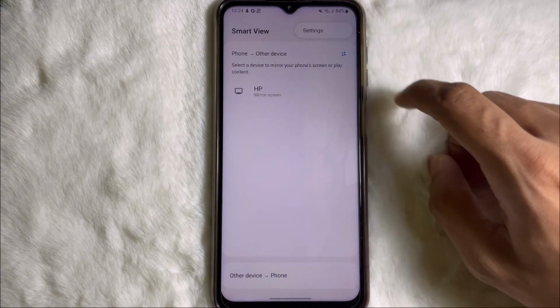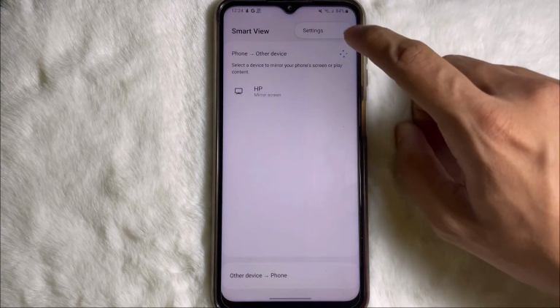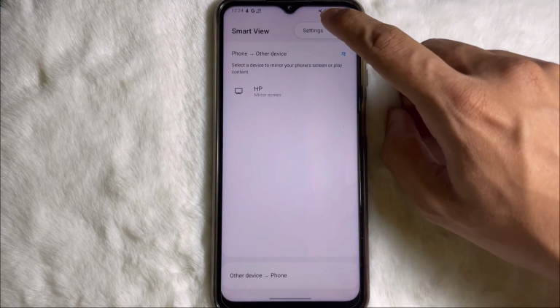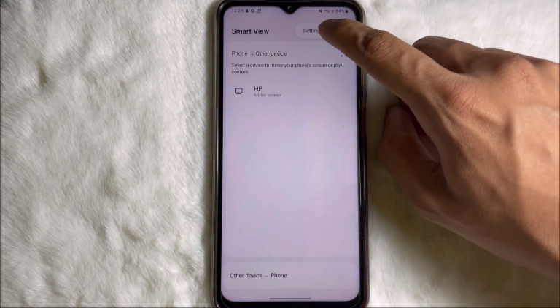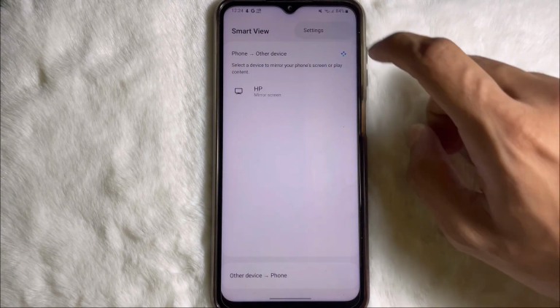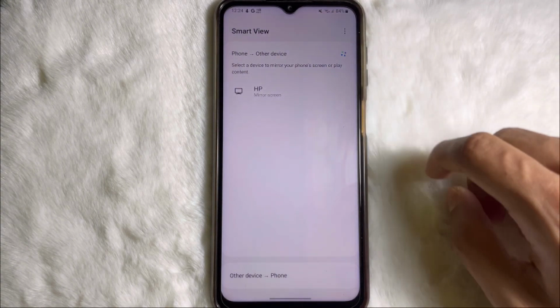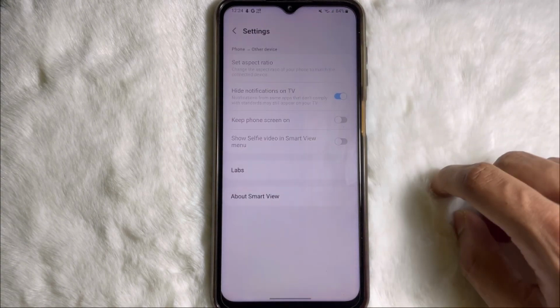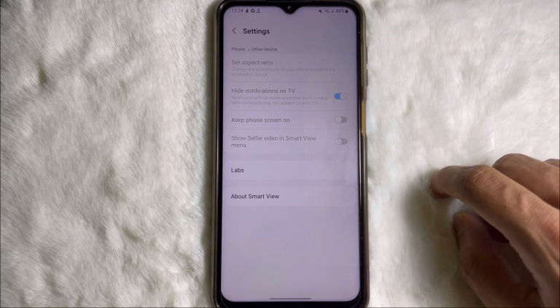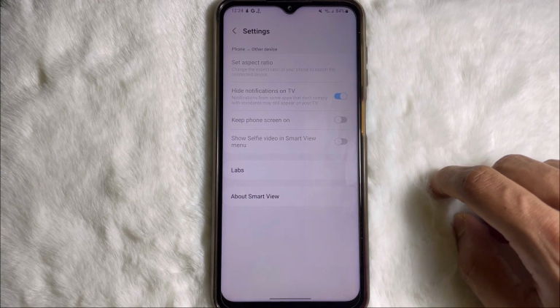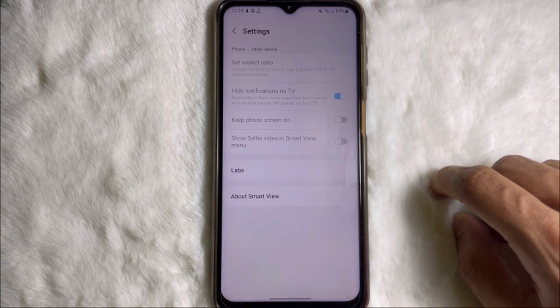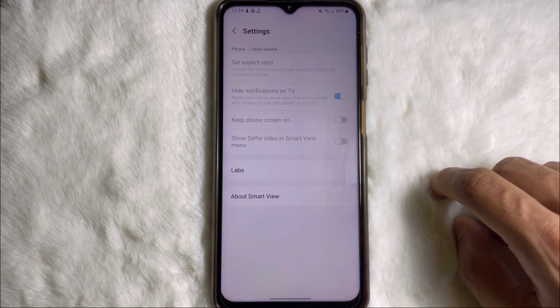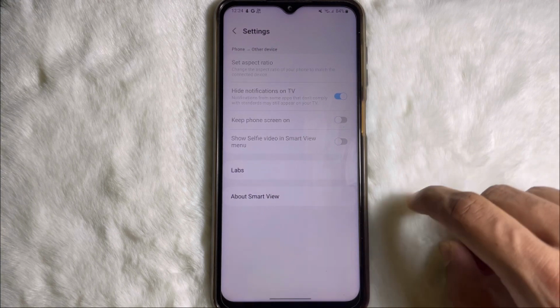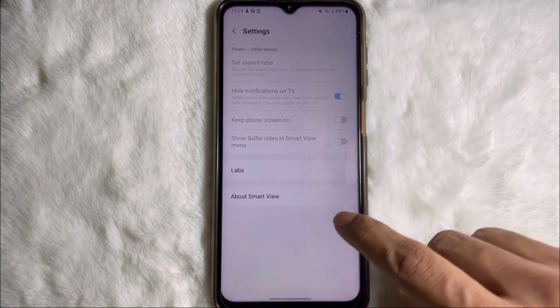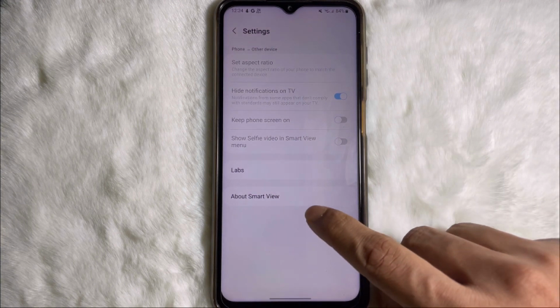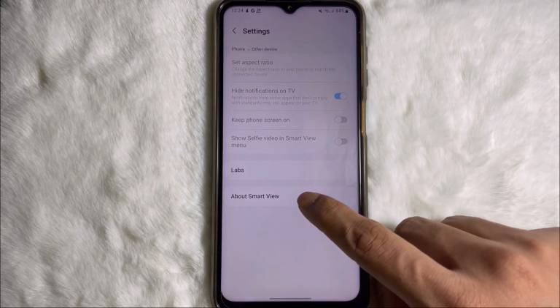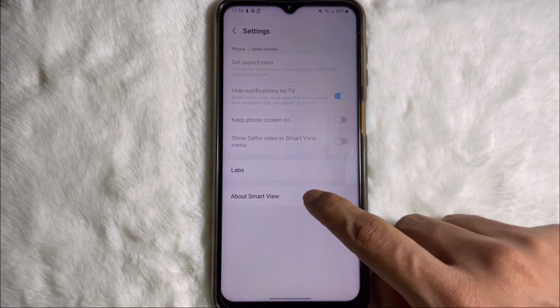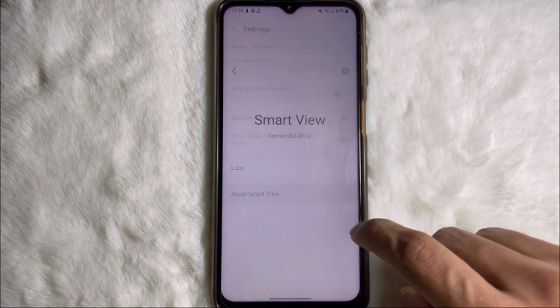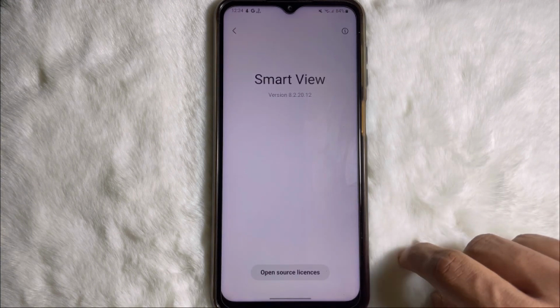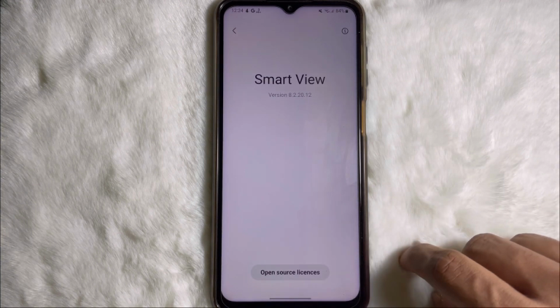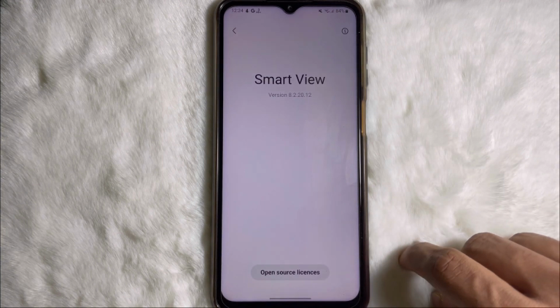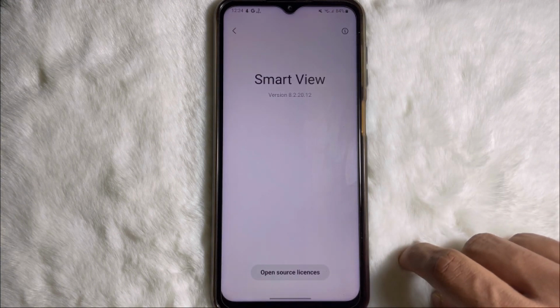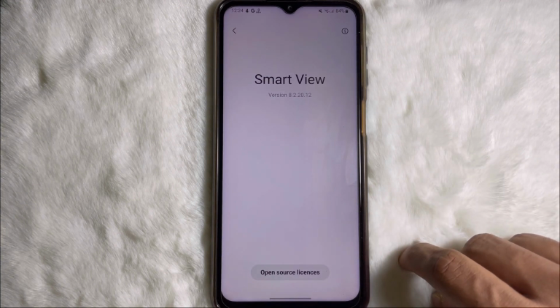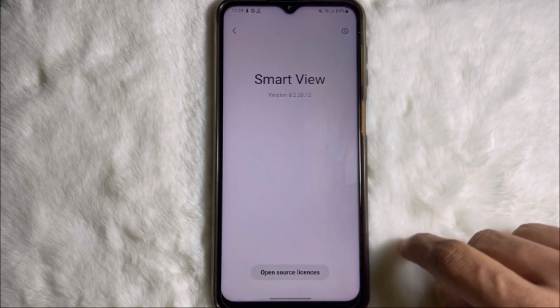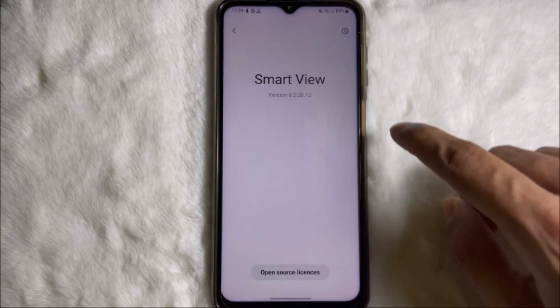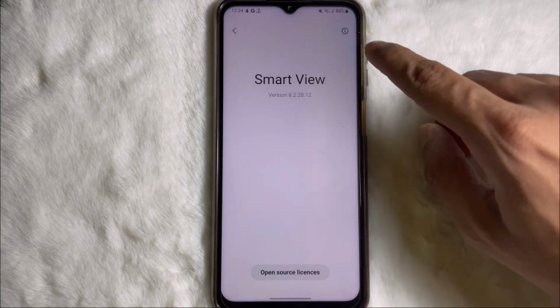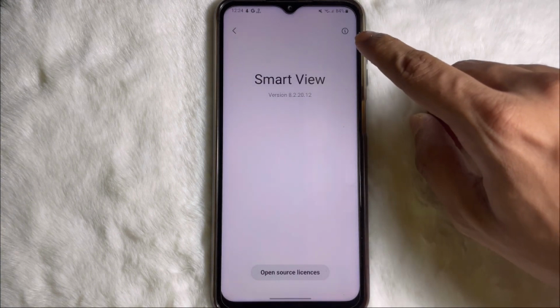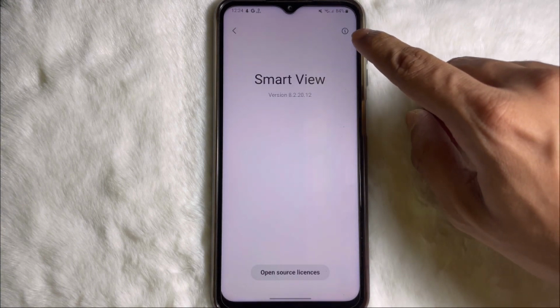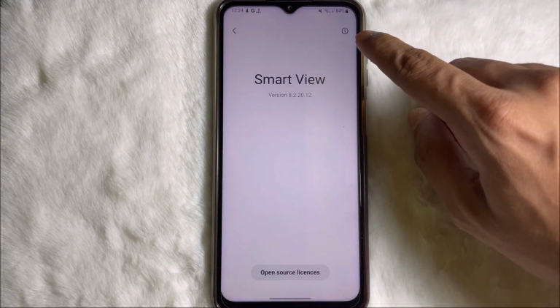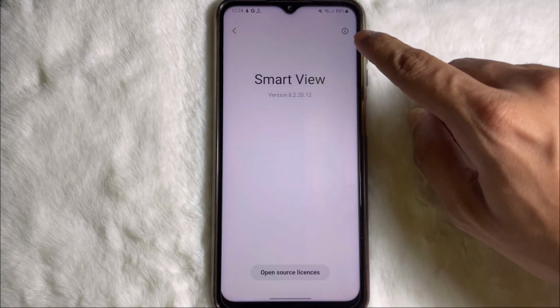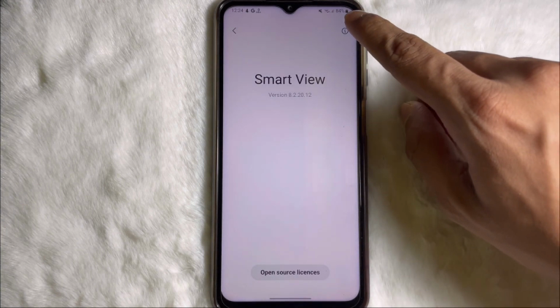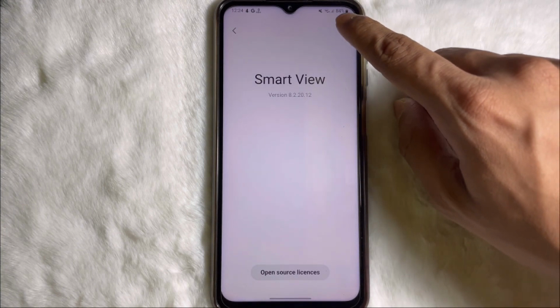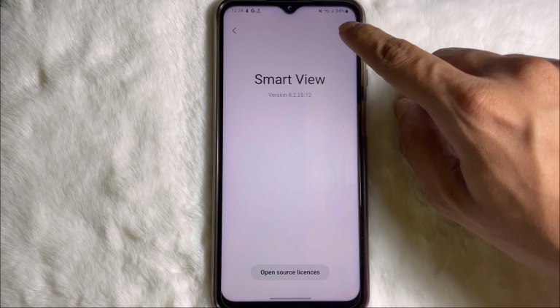From here, tap on the three dots, then tap on settings, then tap on About Smart View. Now tap on the sync icon at the upper right side.